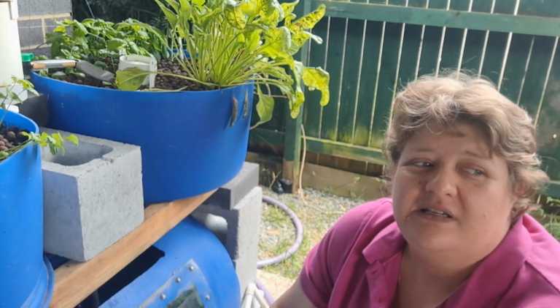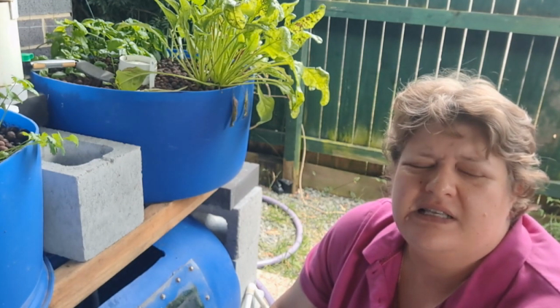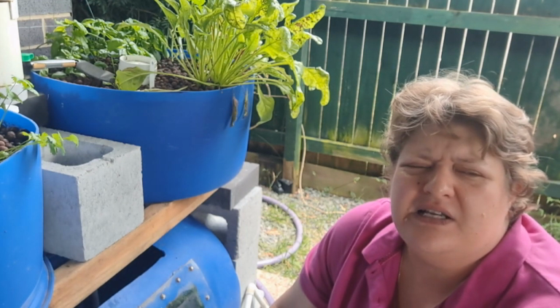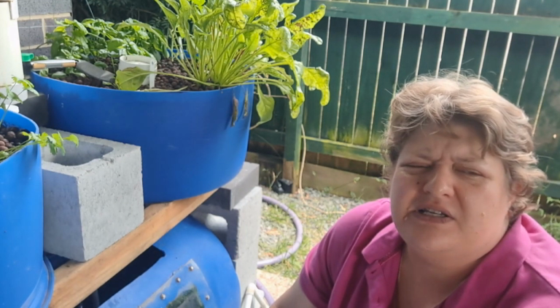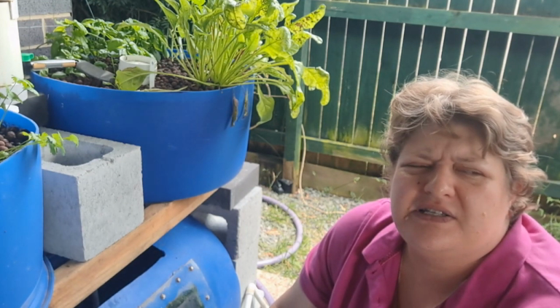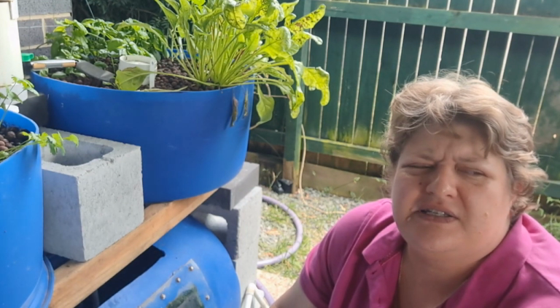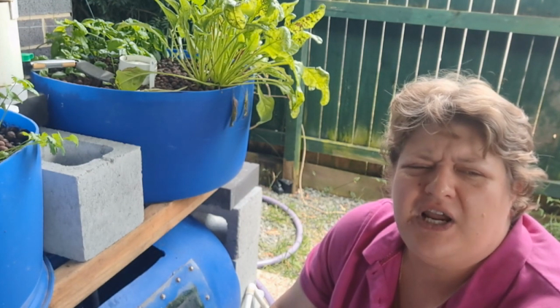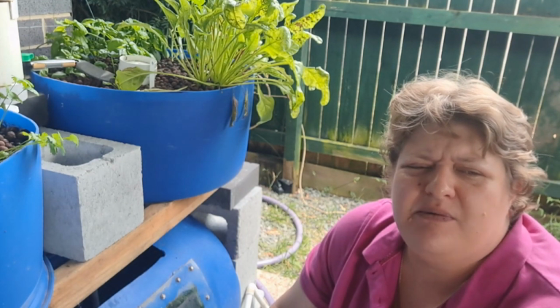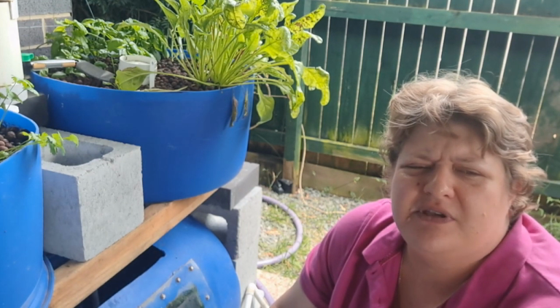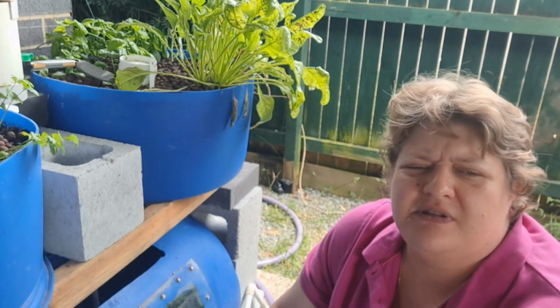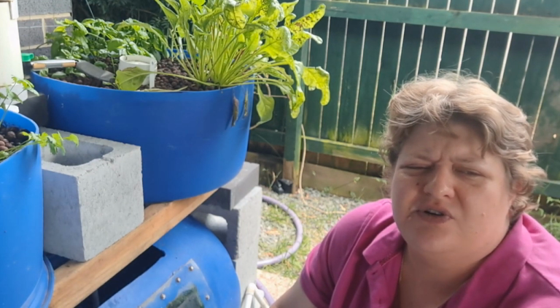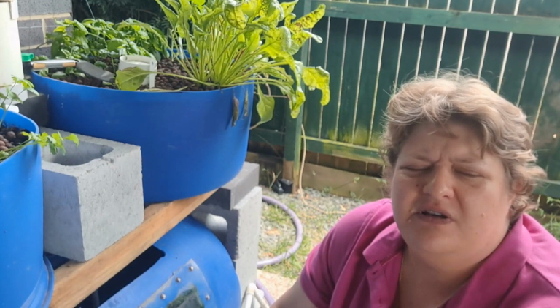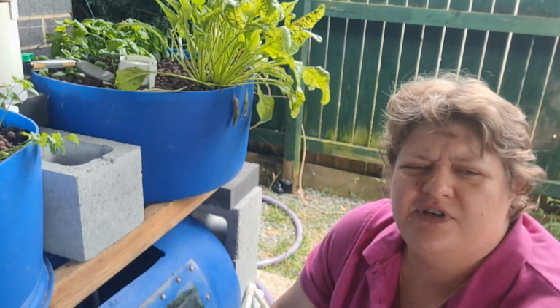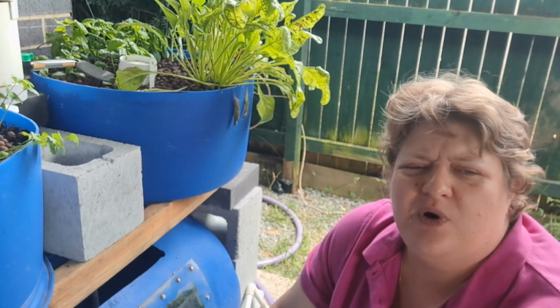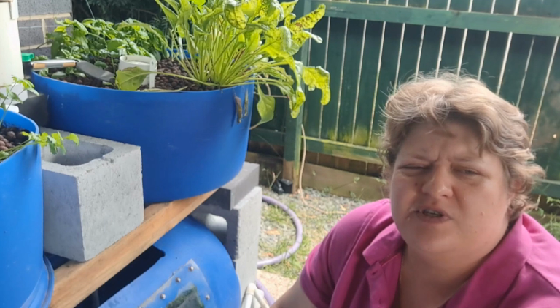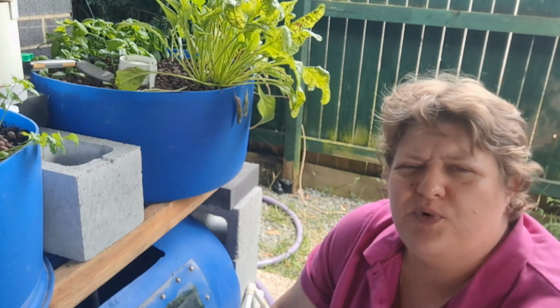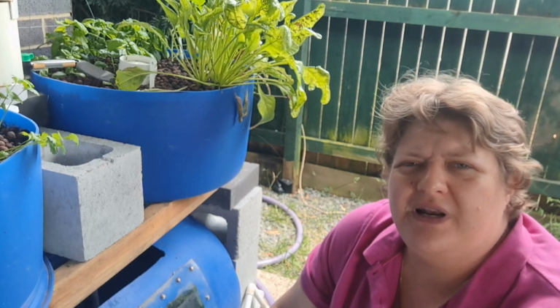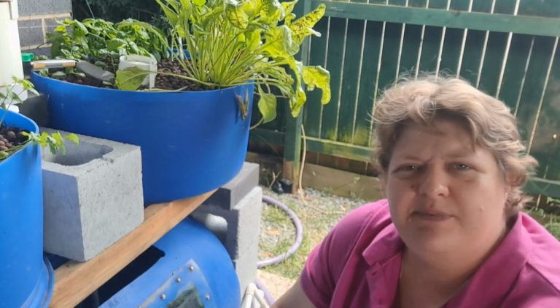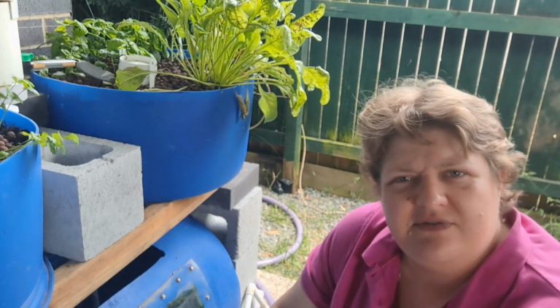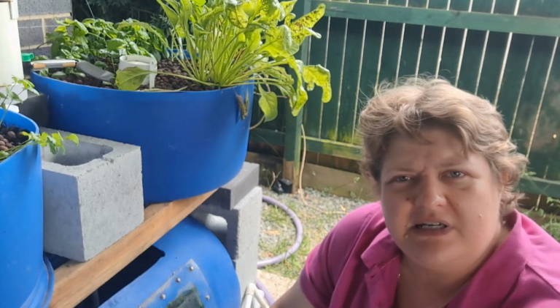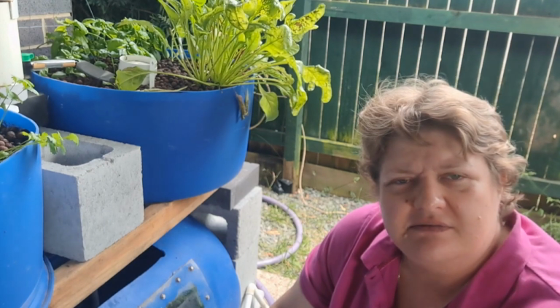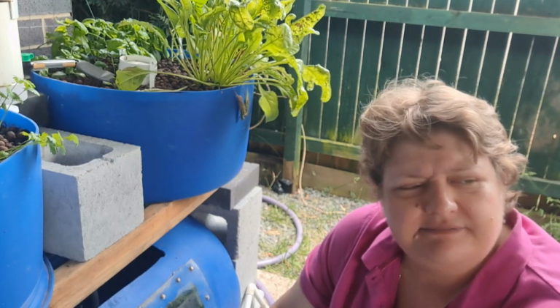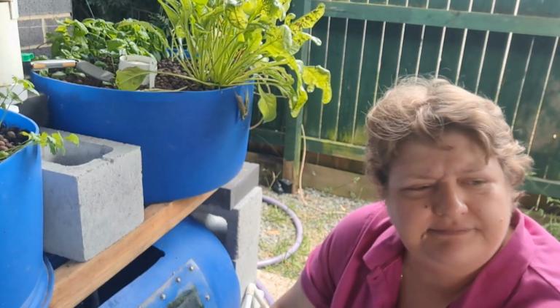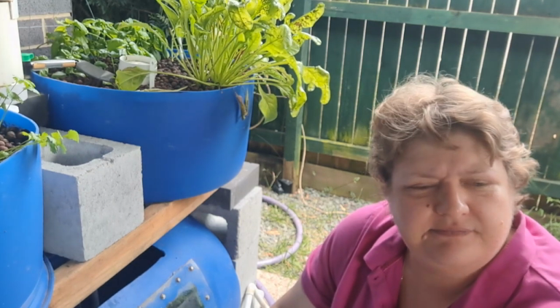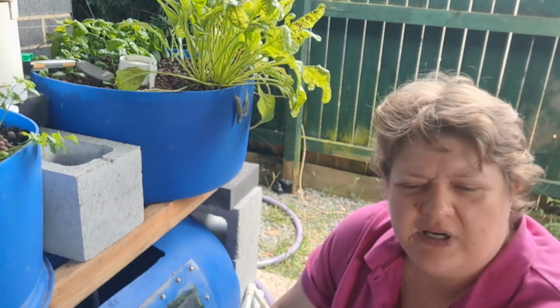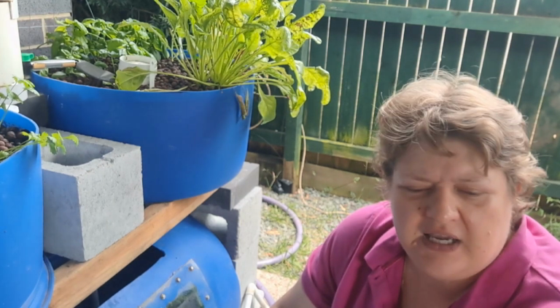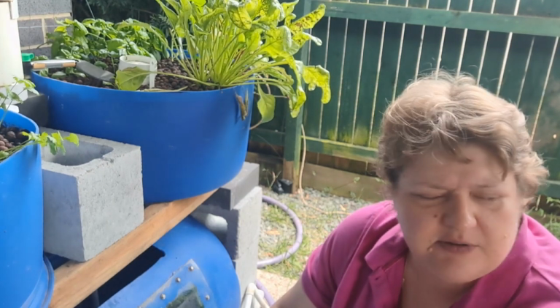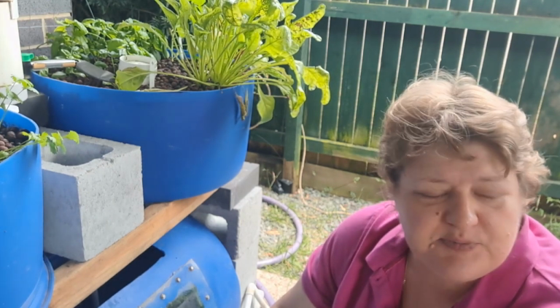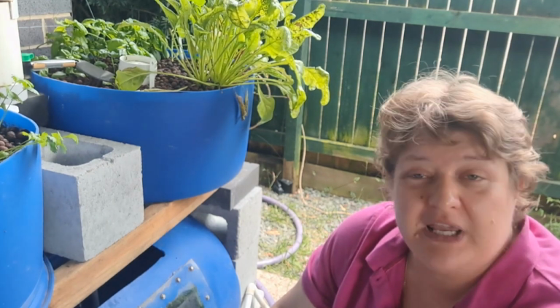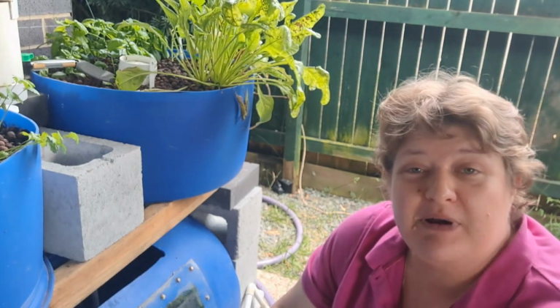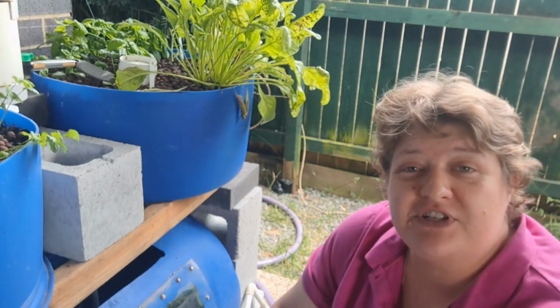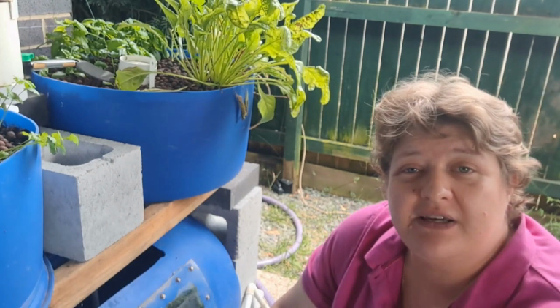It's such a shame that the Australian fish won't spawn in captivity — I can't get them spawning in my fish tank.